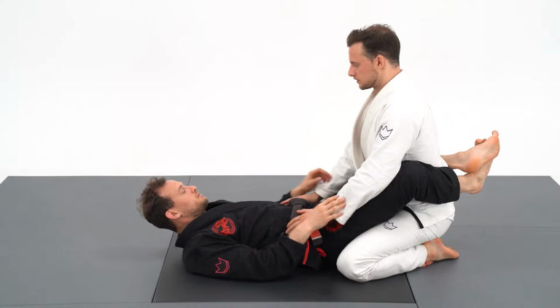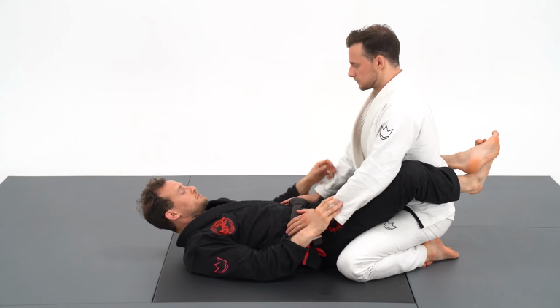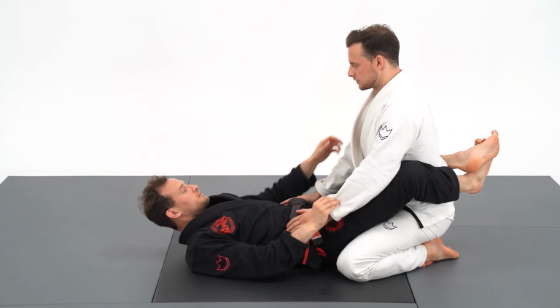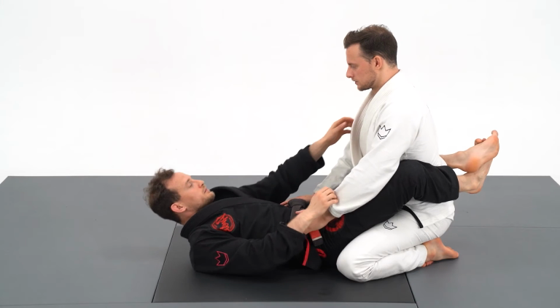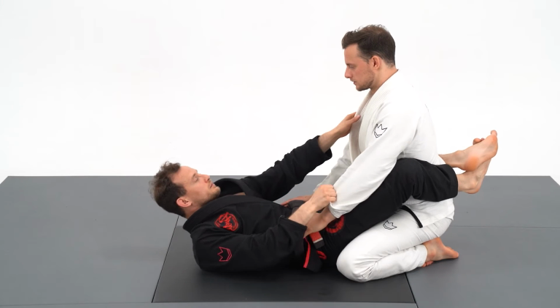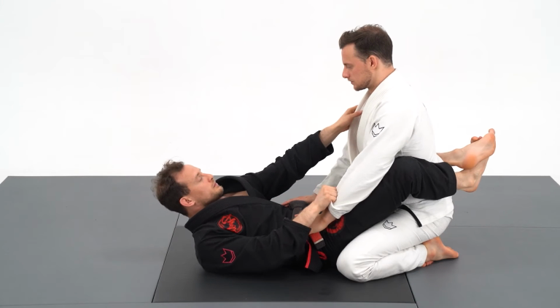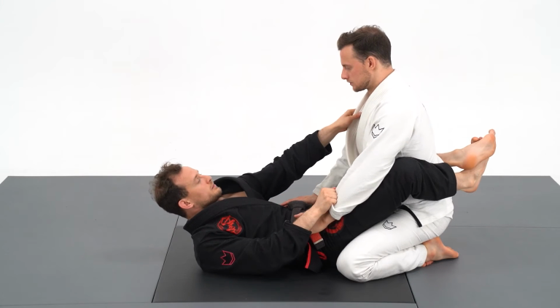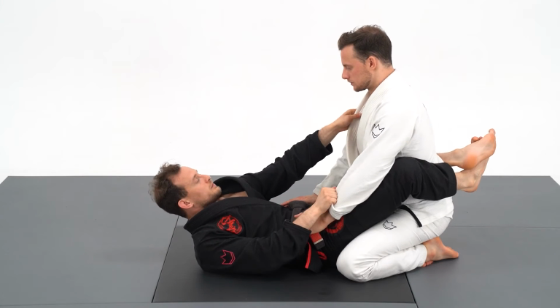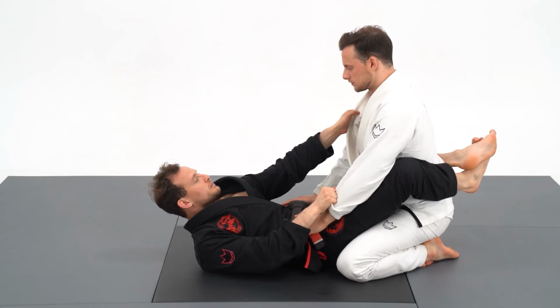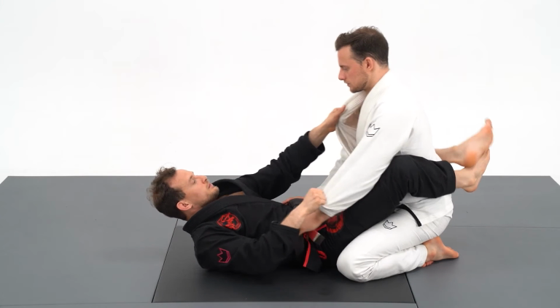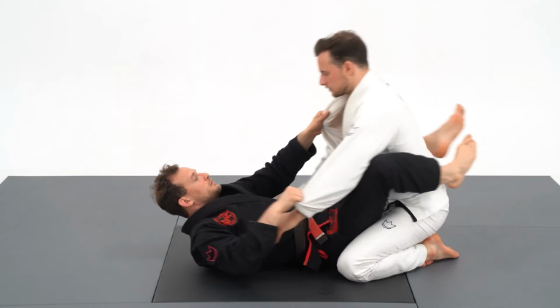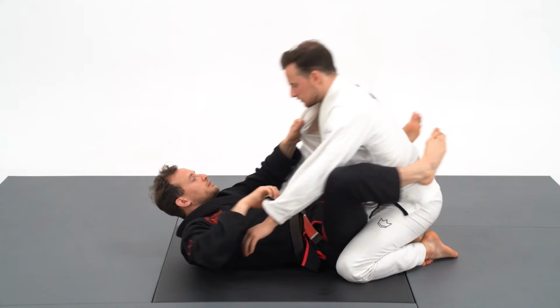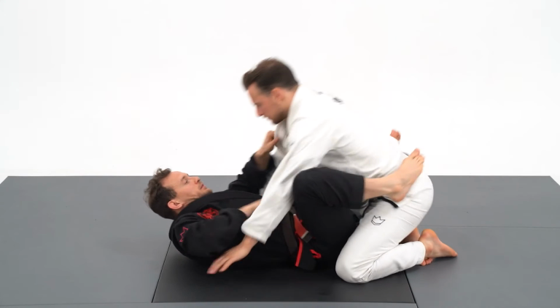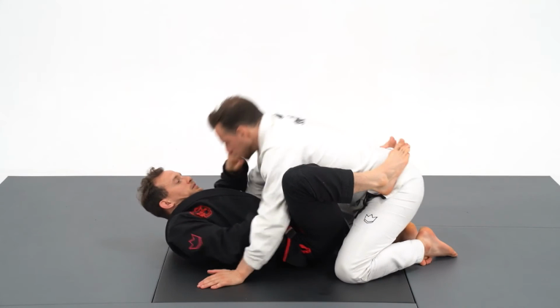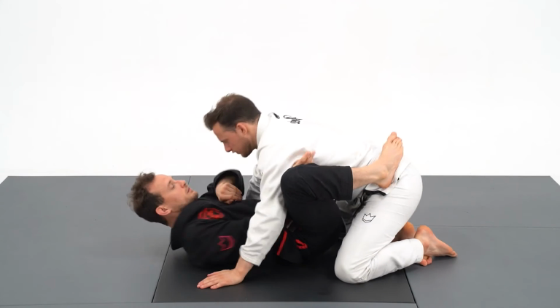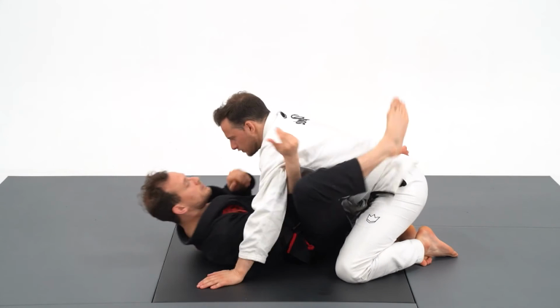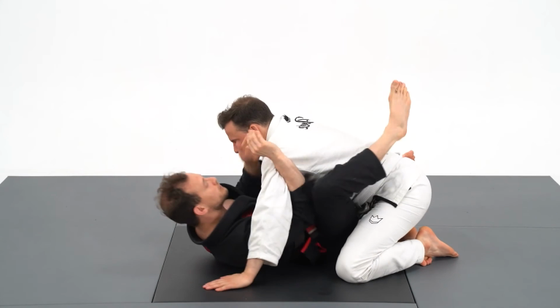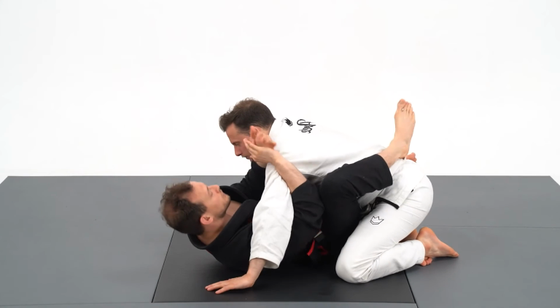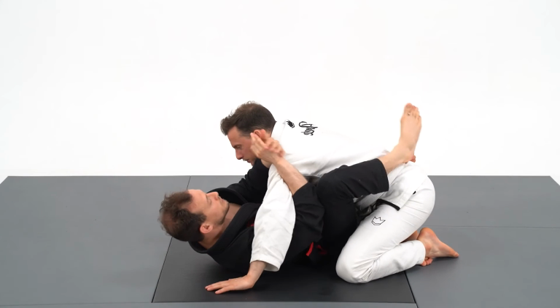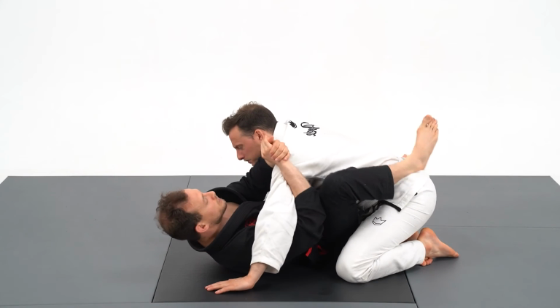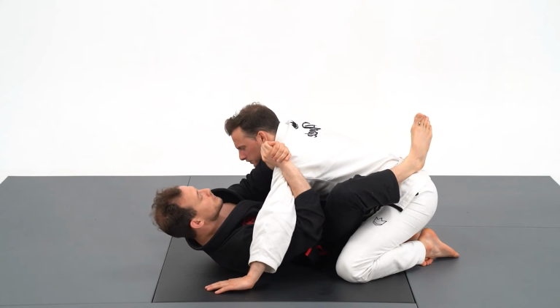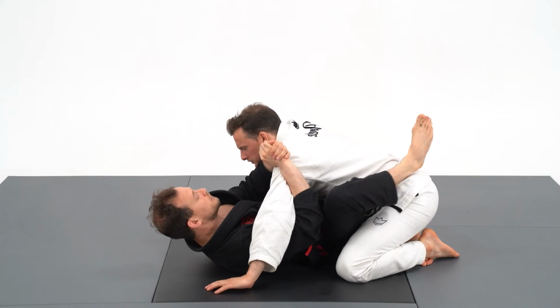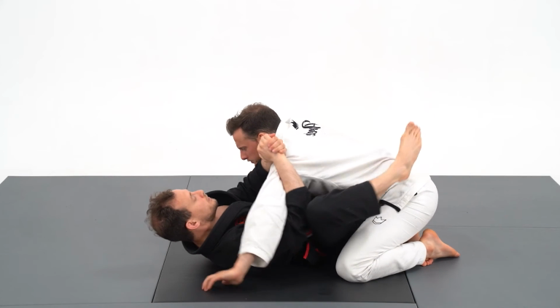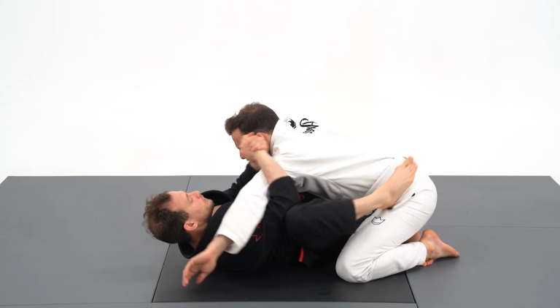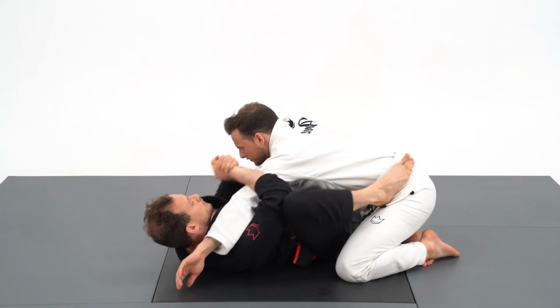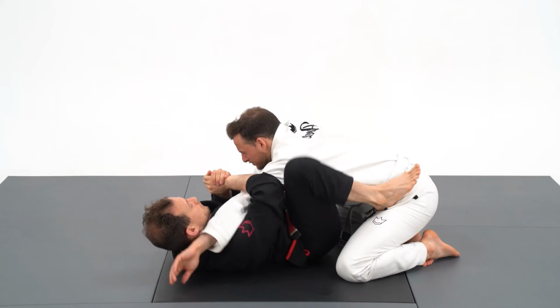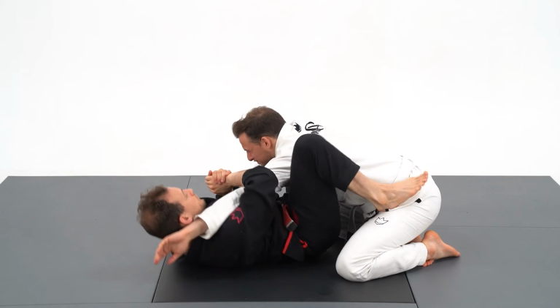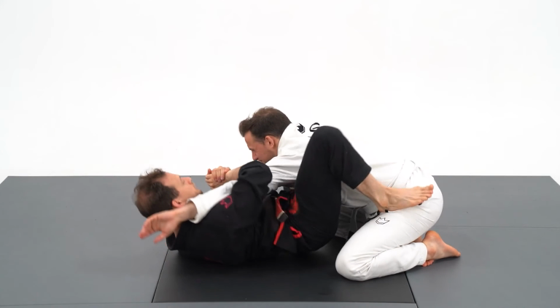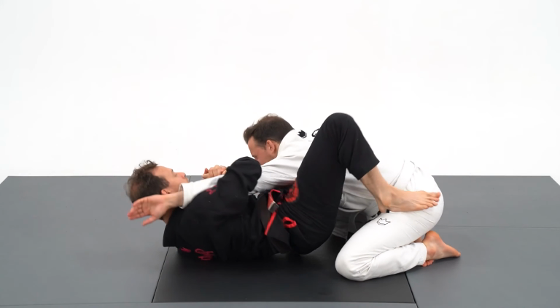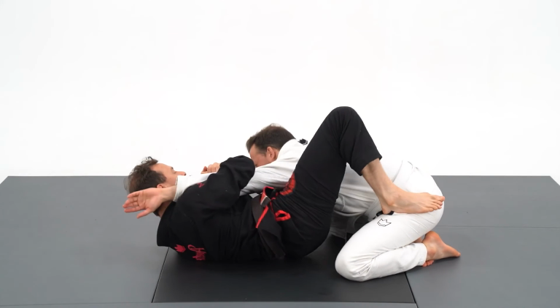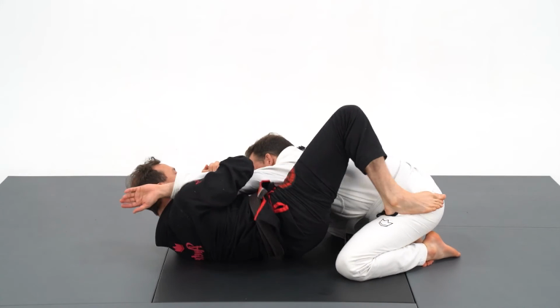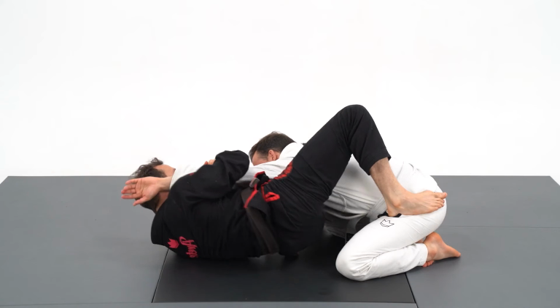Your opponent generally won't tap on the straight armbar — he will just scream, and that's so satisfying.